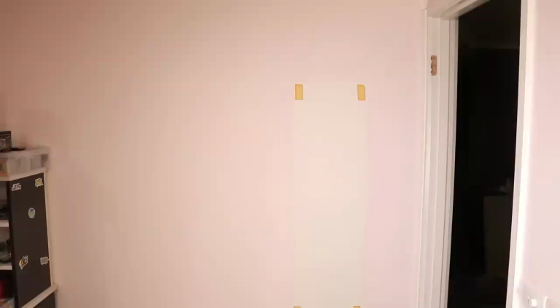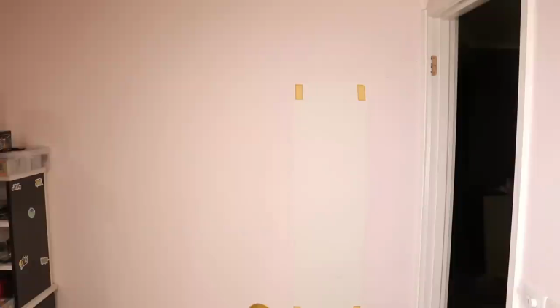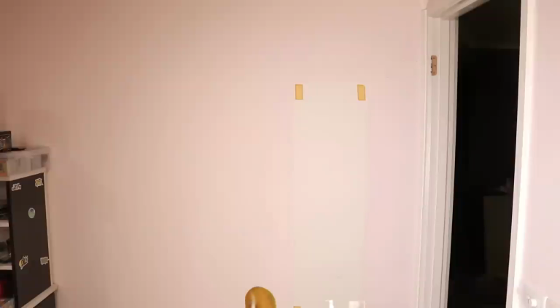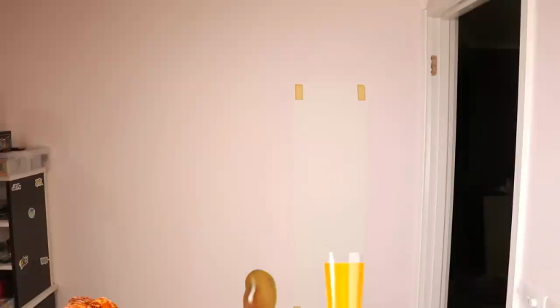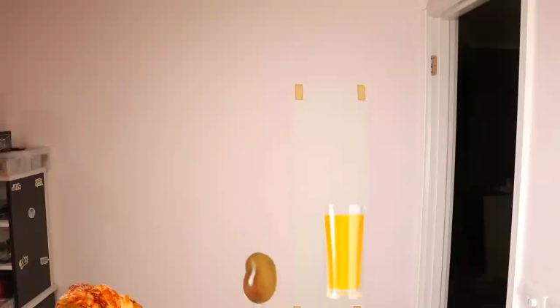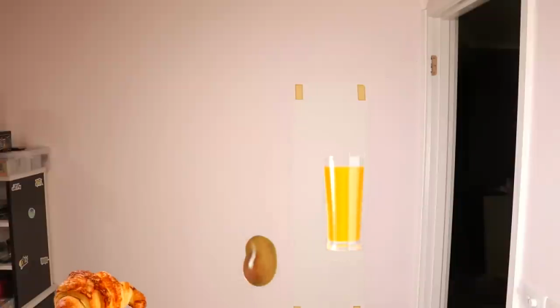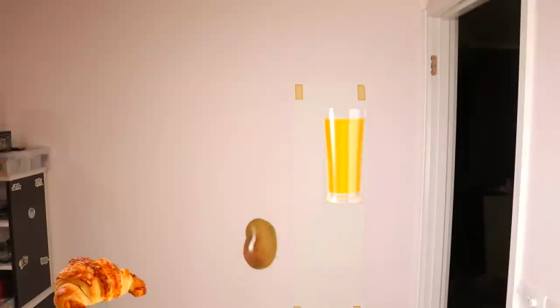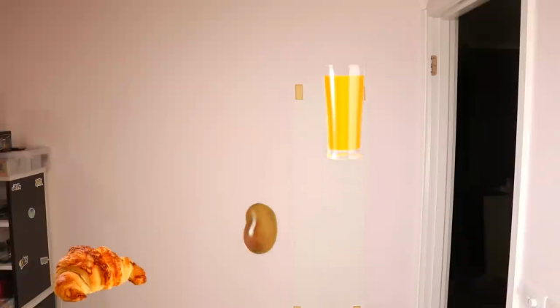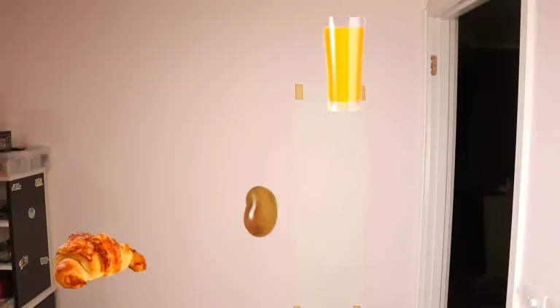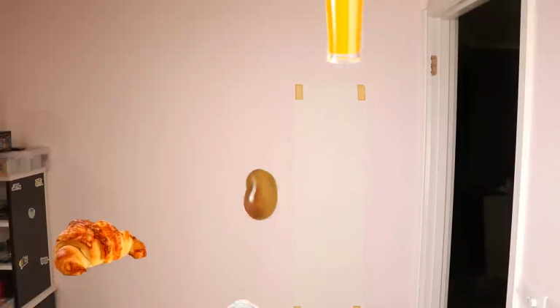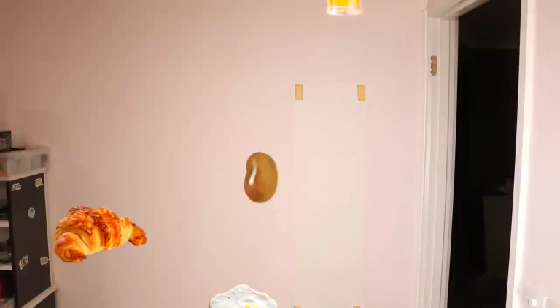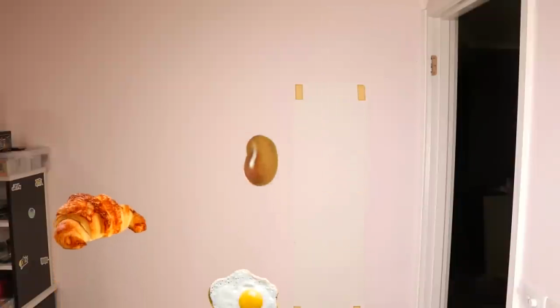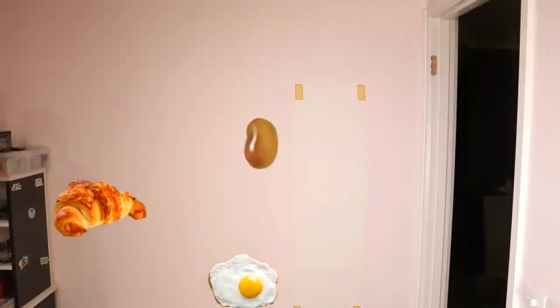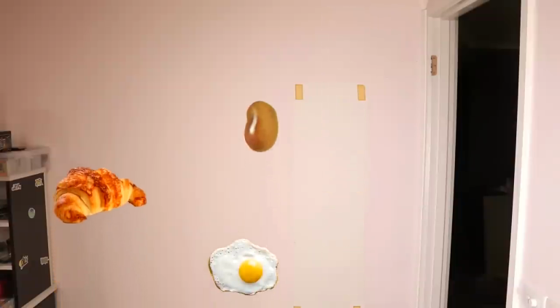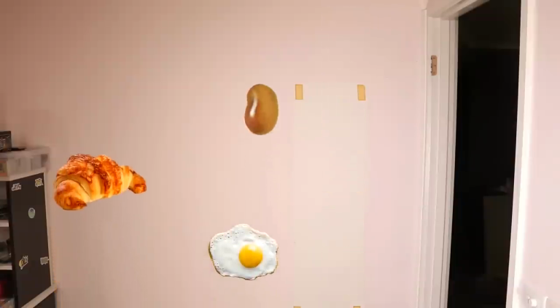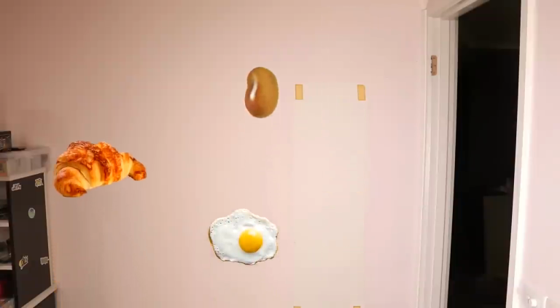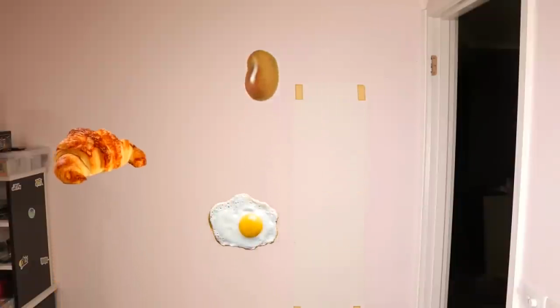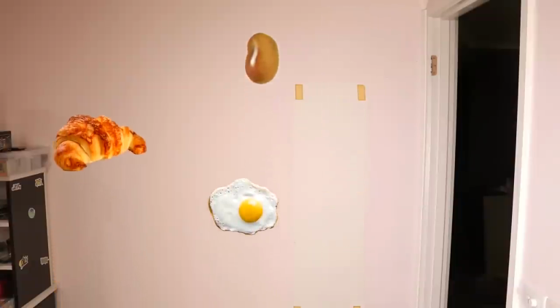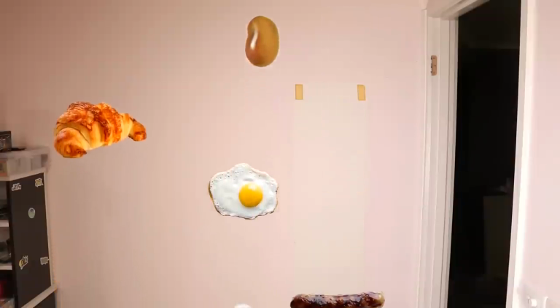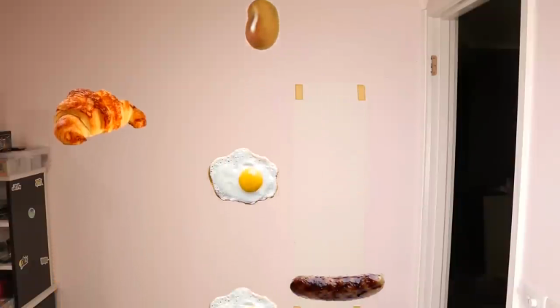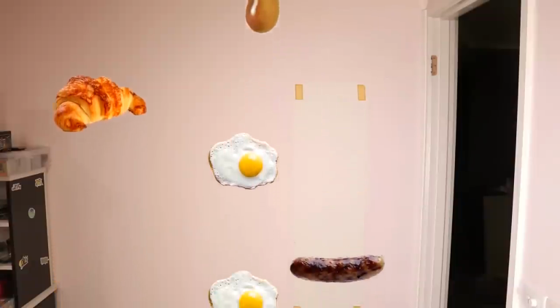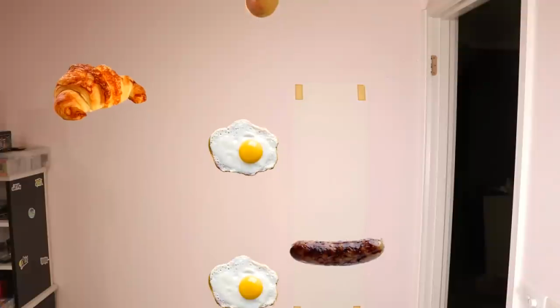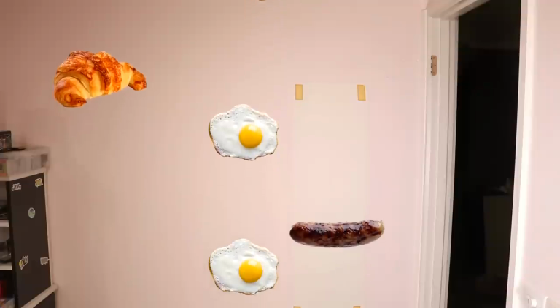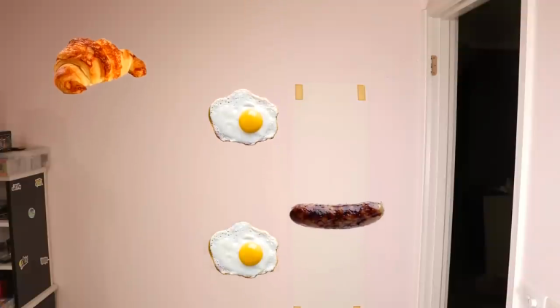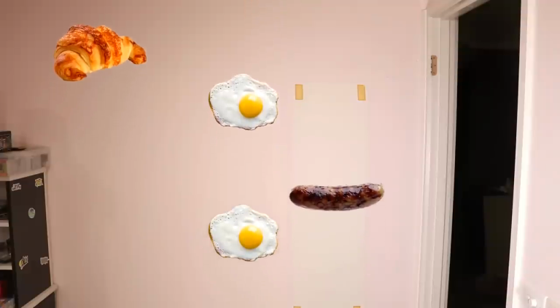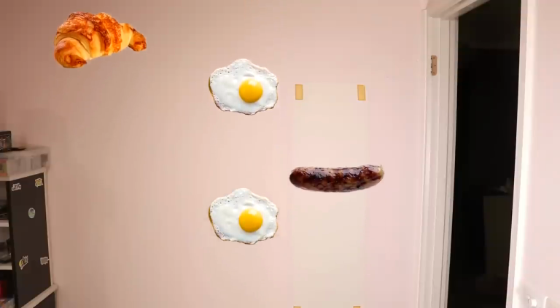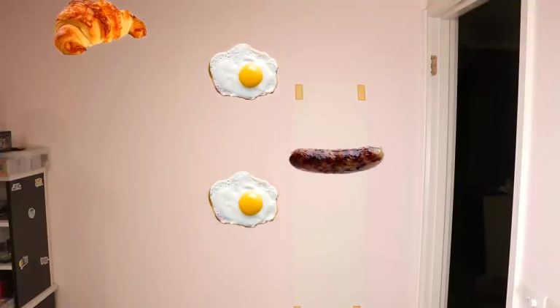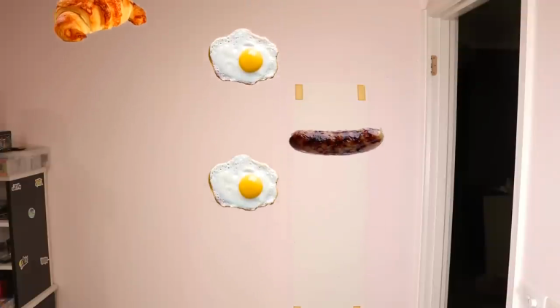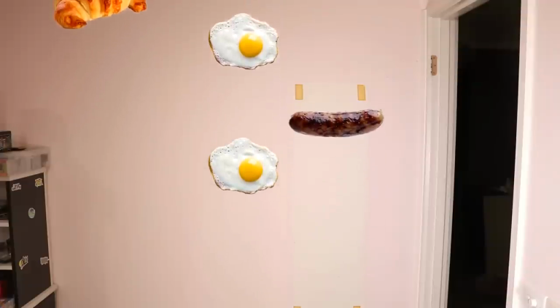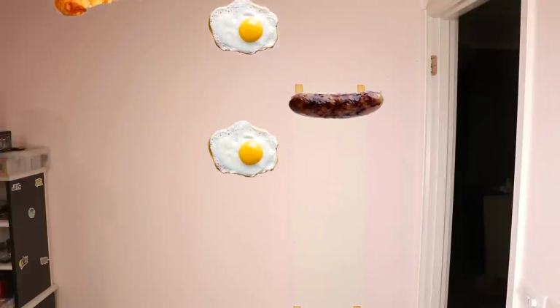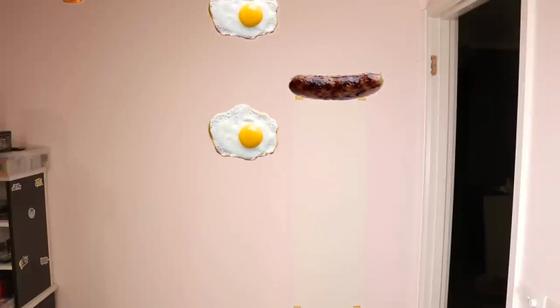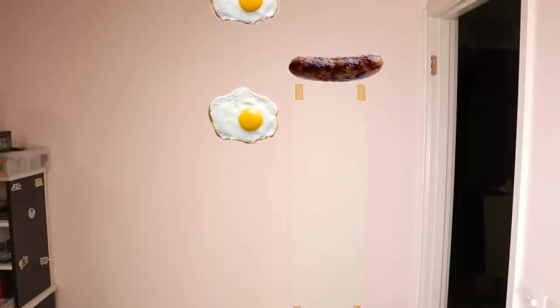Orange juice. Beans. Croissant. Fried egg. Sausage. Fried egg.